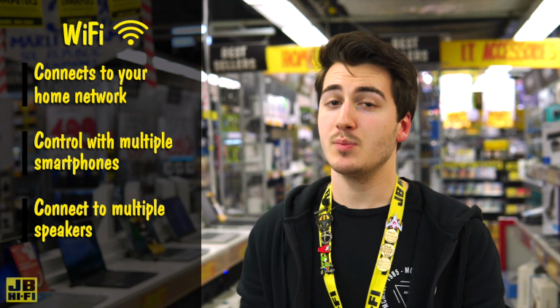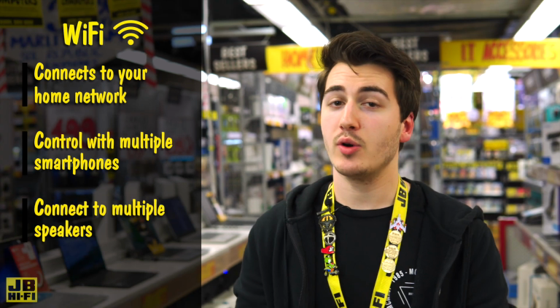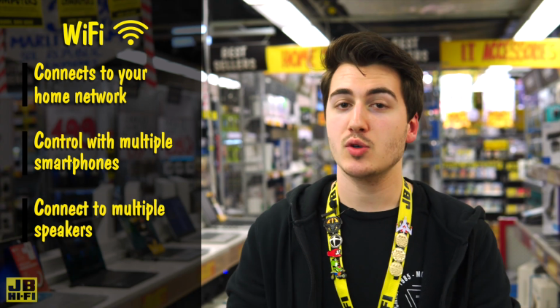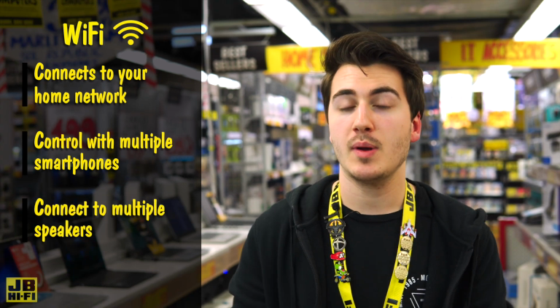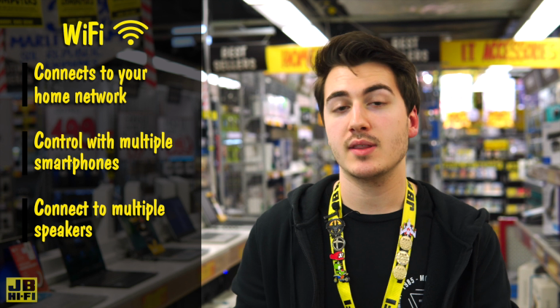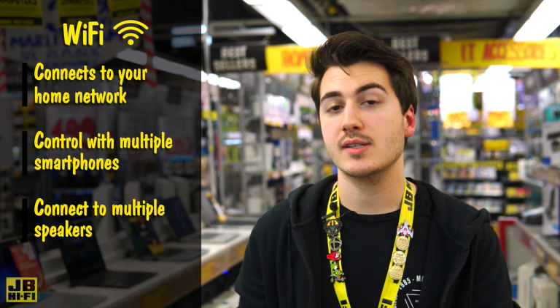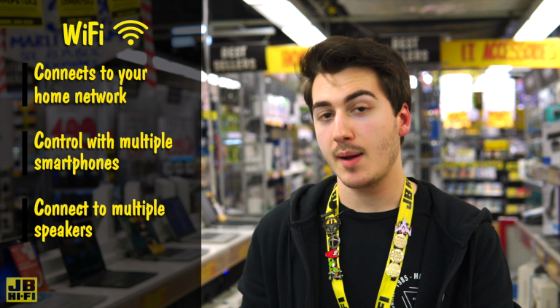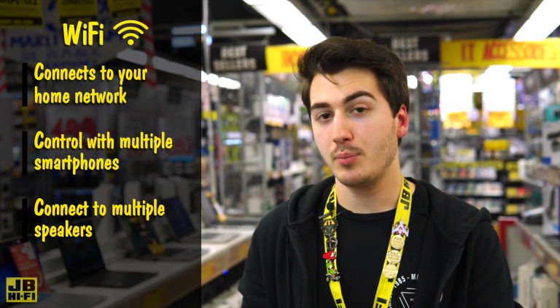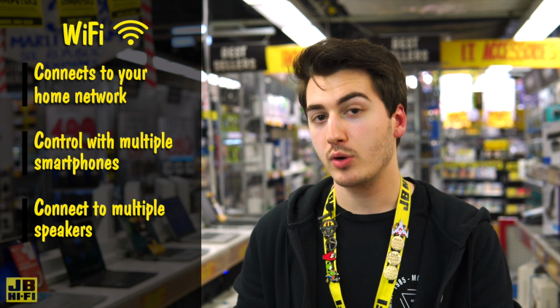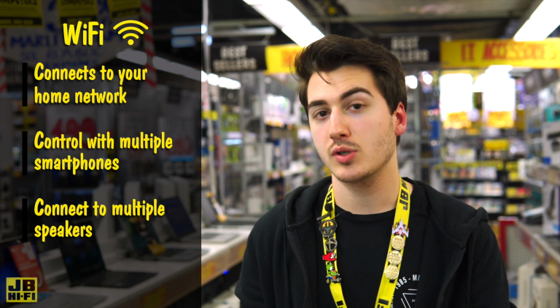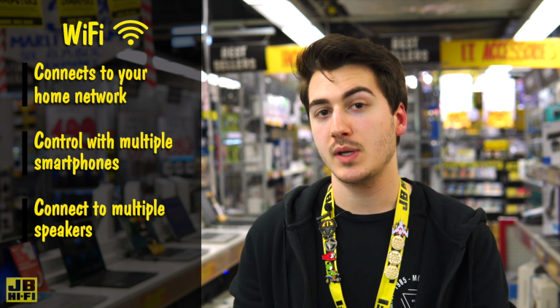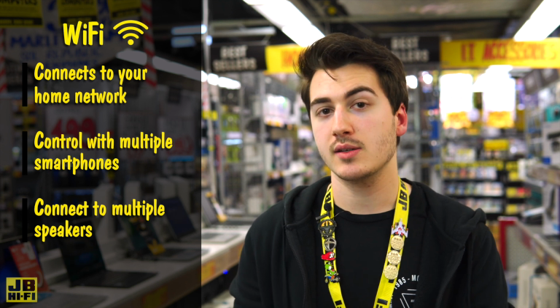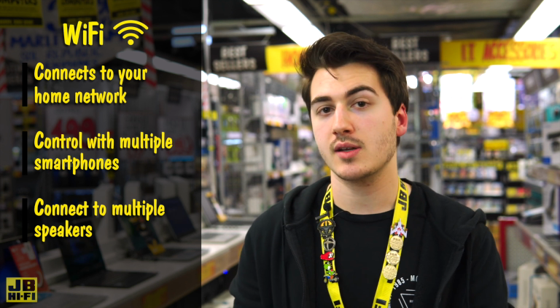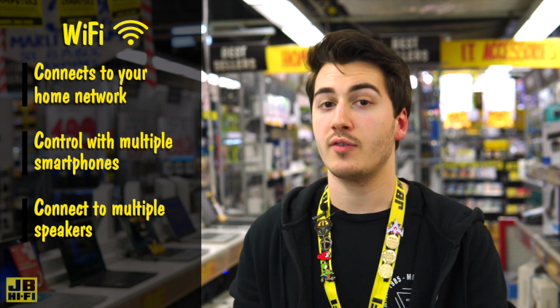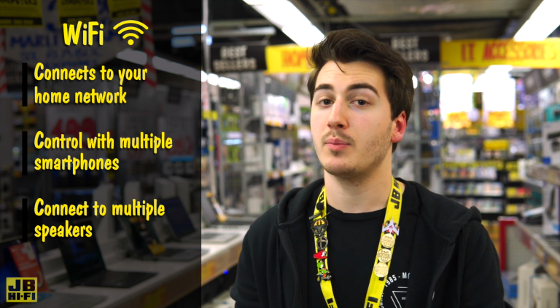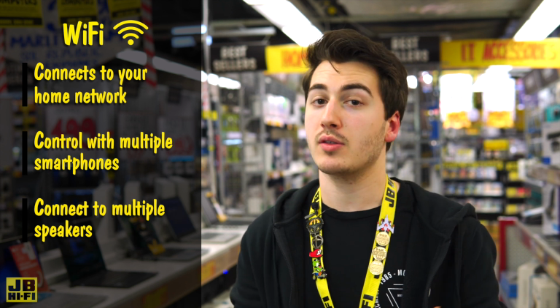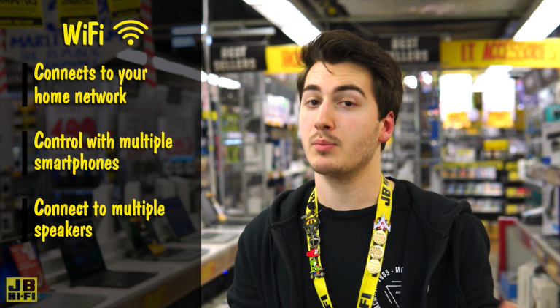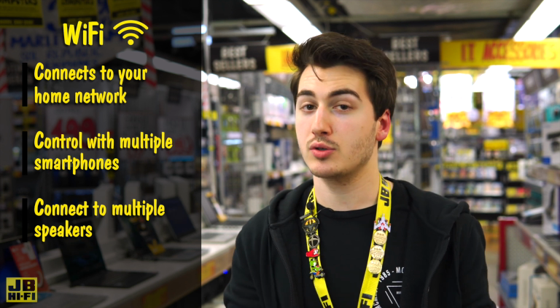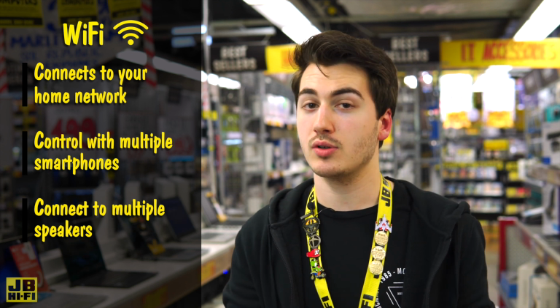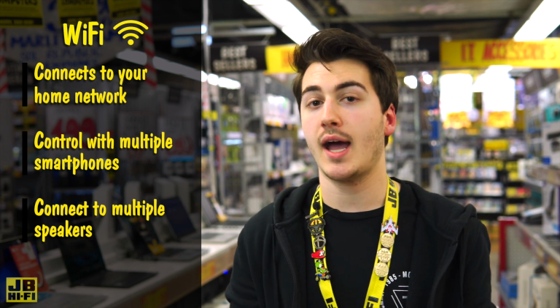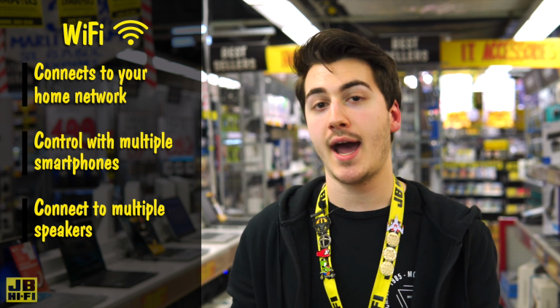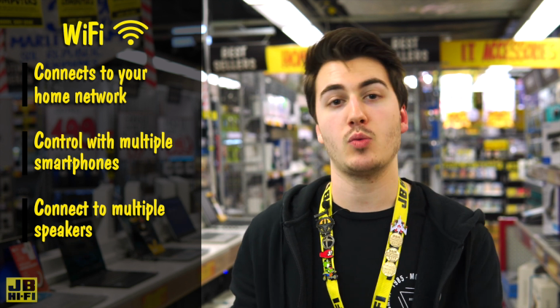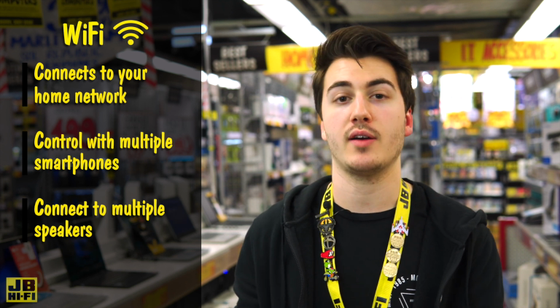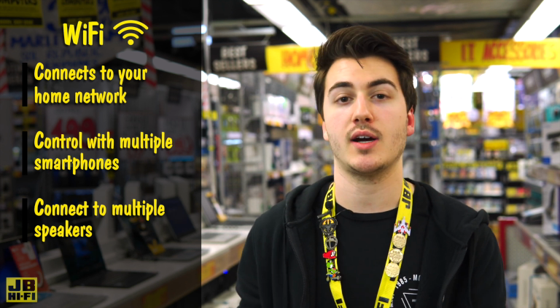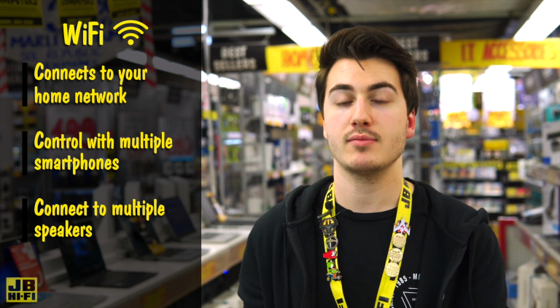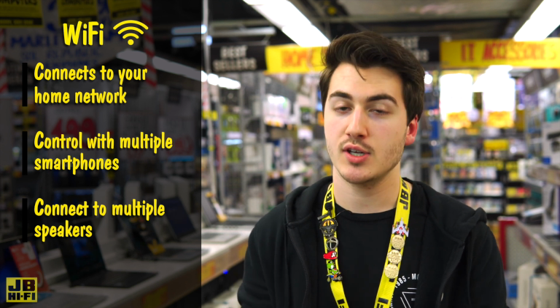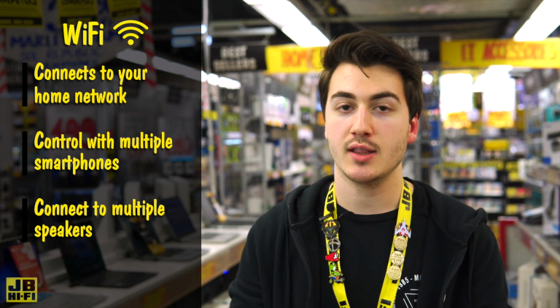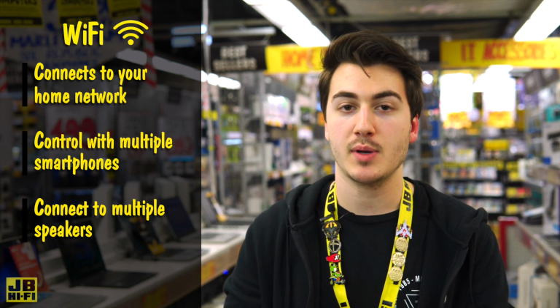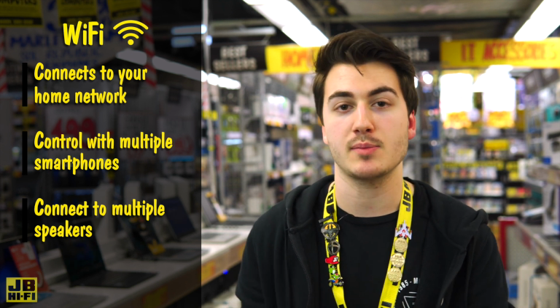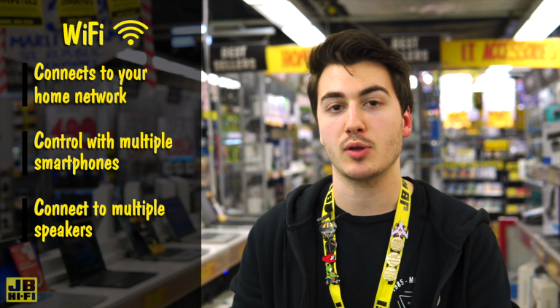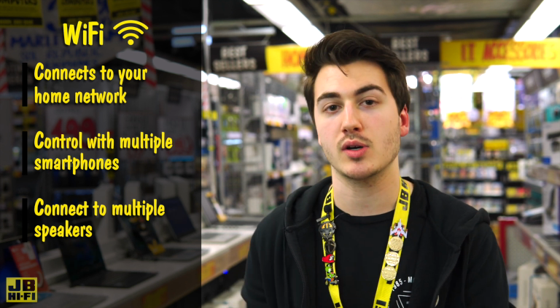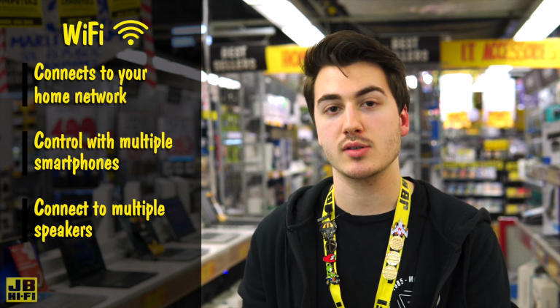It's important to remember that some portable speakers offer both Bluetooth and Wi-Fi, so you can get the best of both worlds.